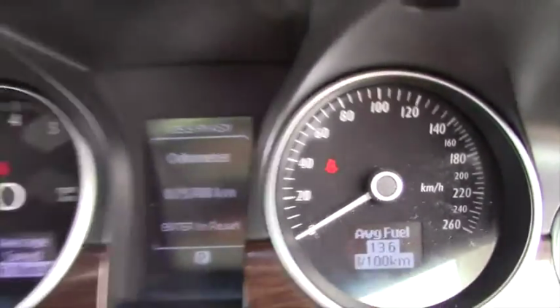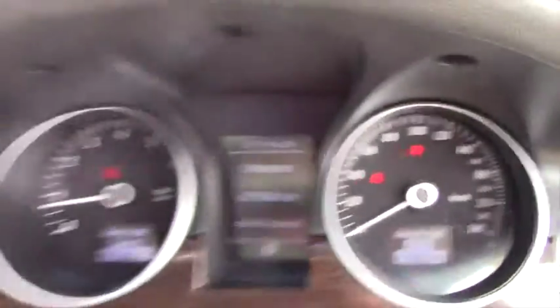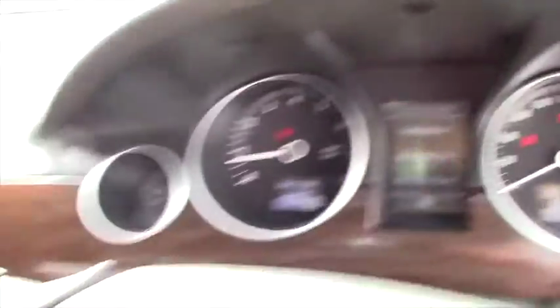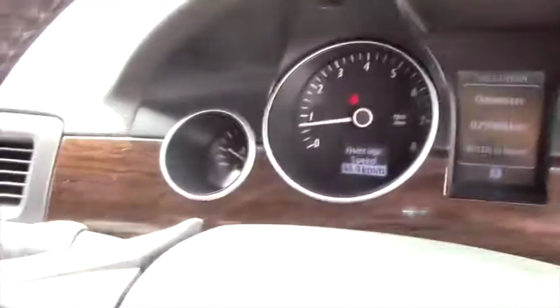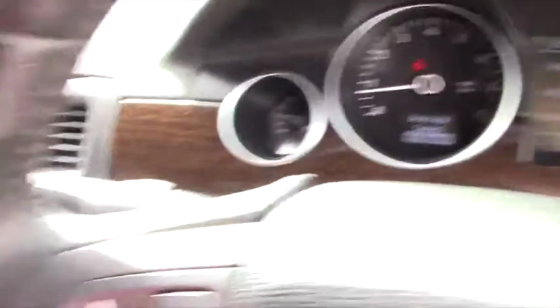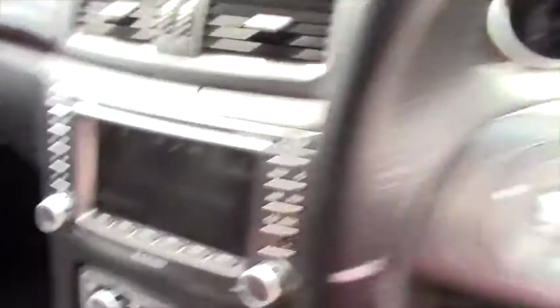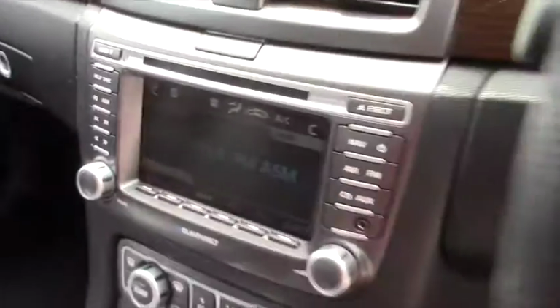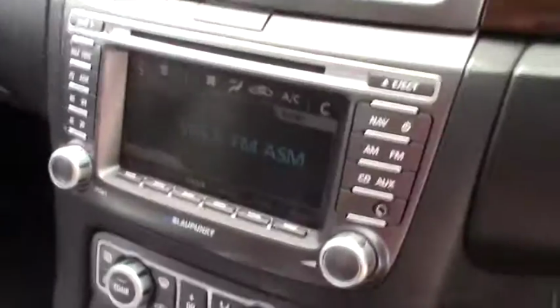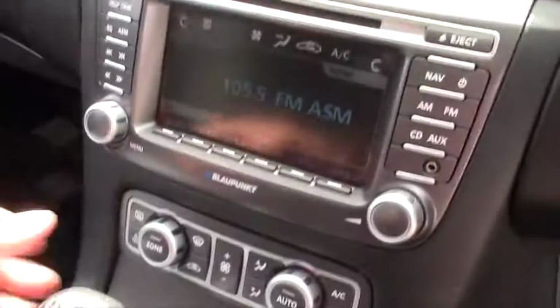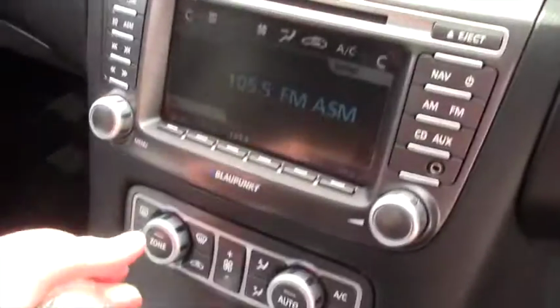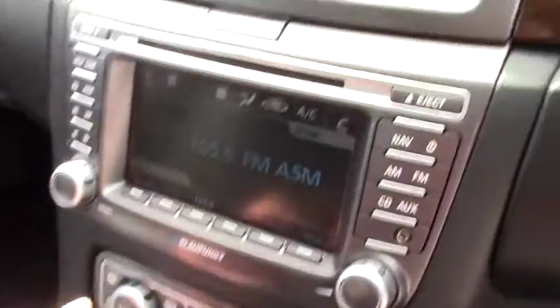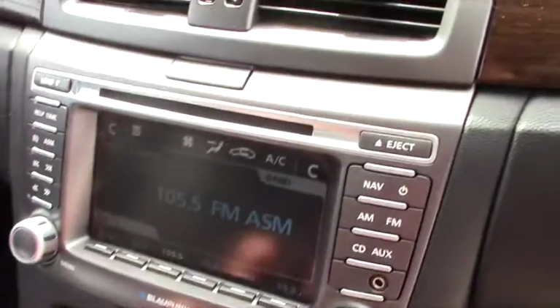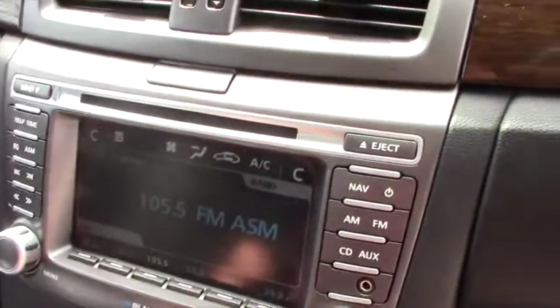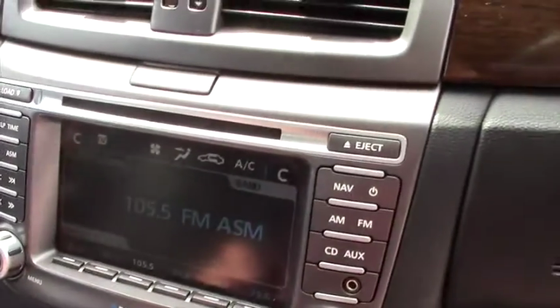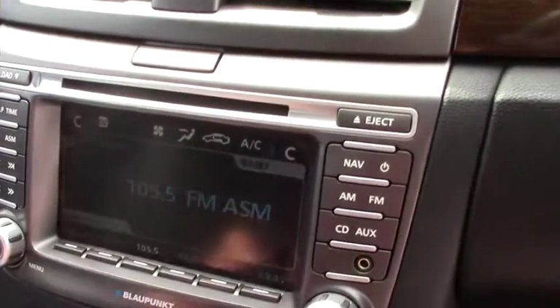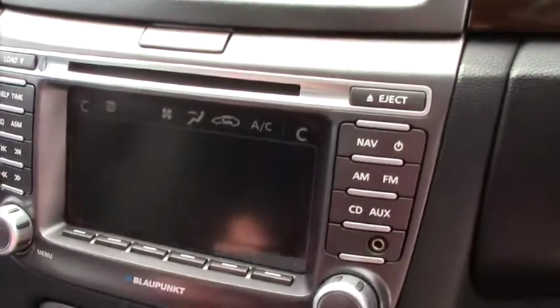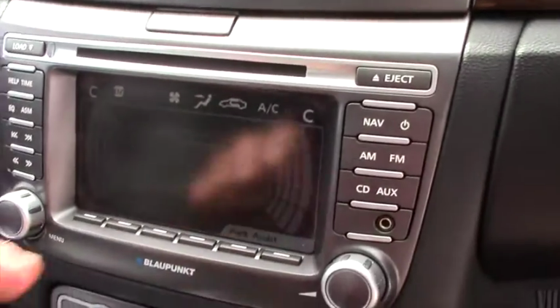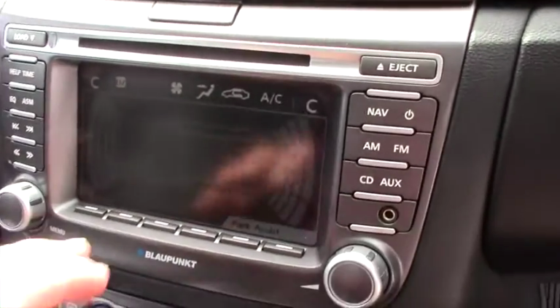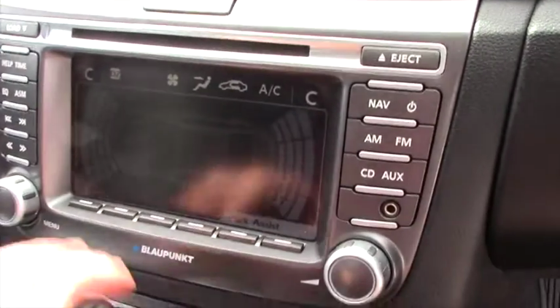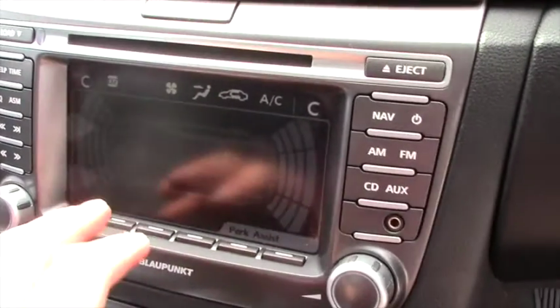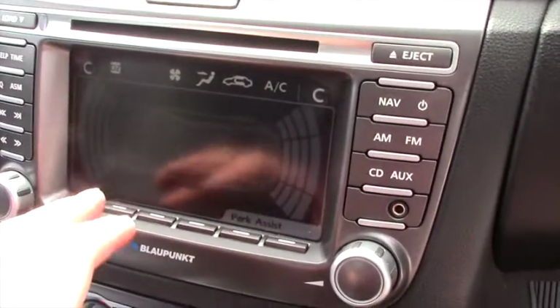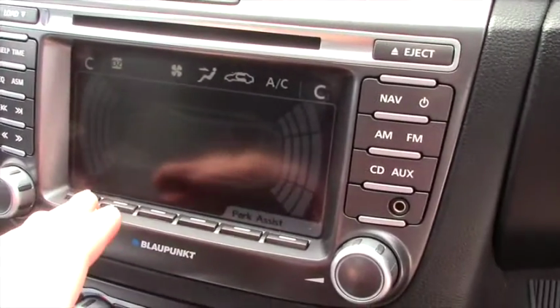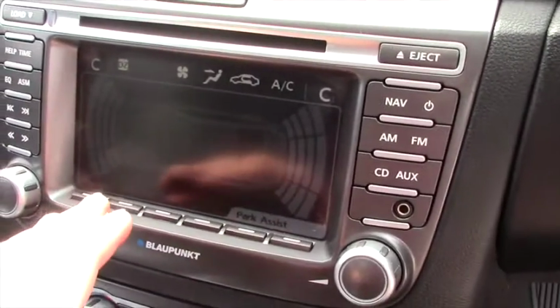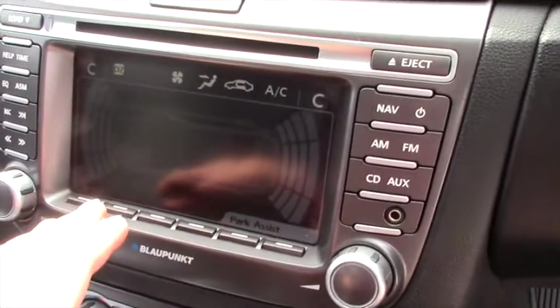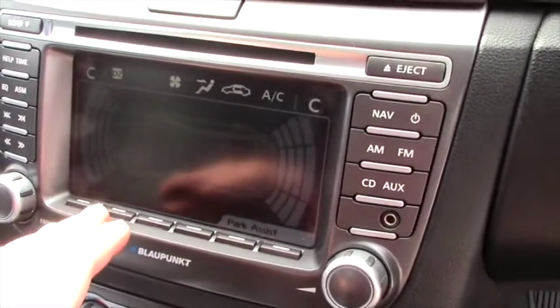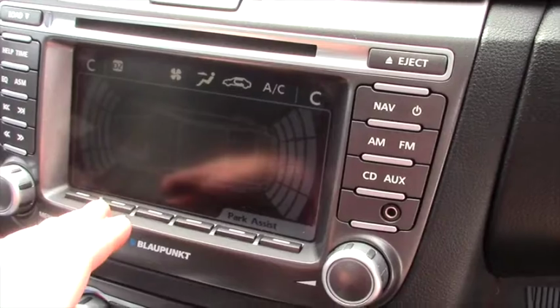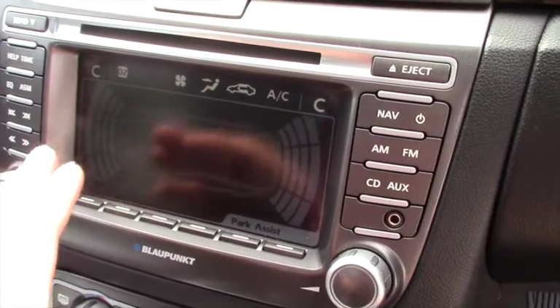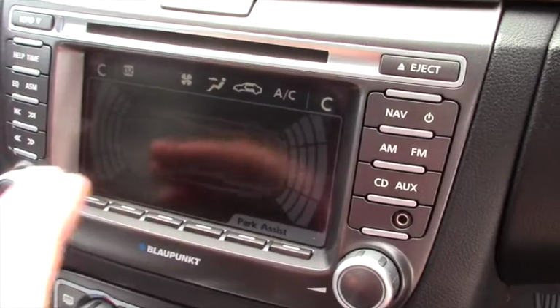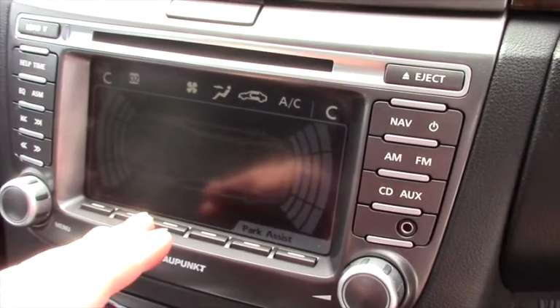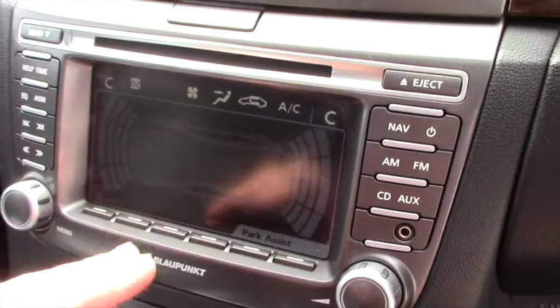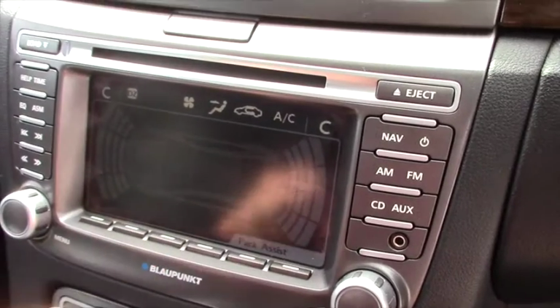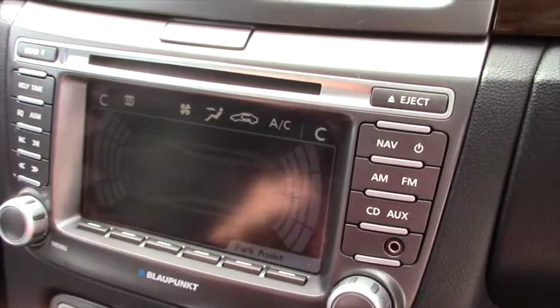If I just engage reverse, you'll see the park pilot pop up. This is the coloured bars with the audible beep.